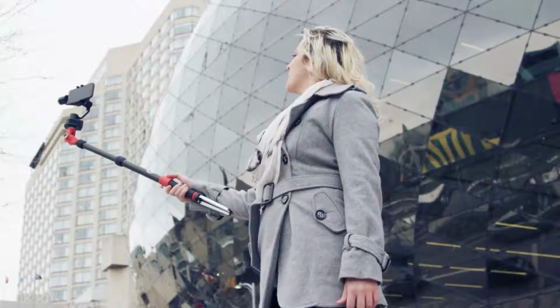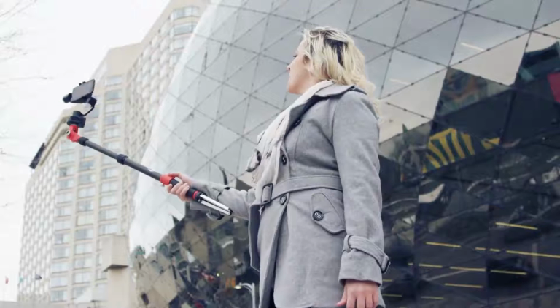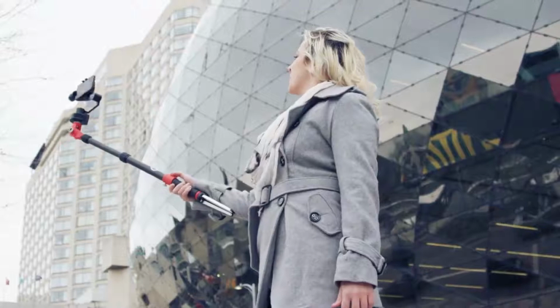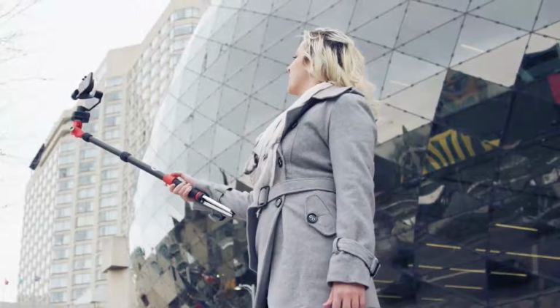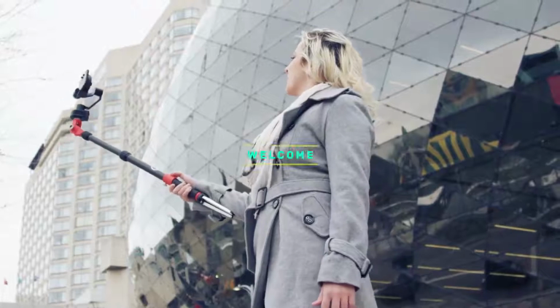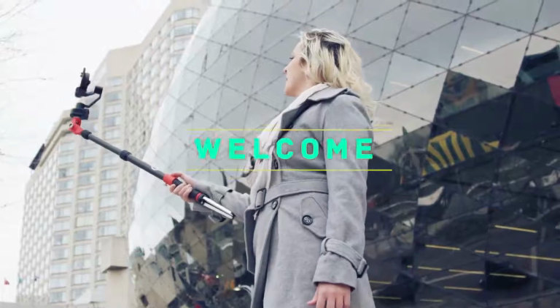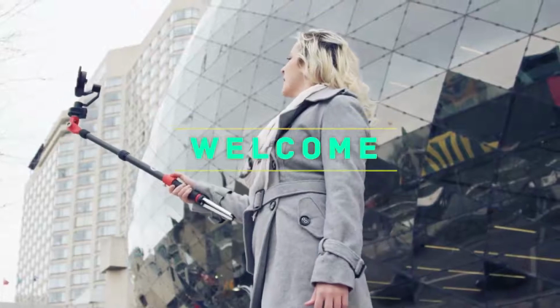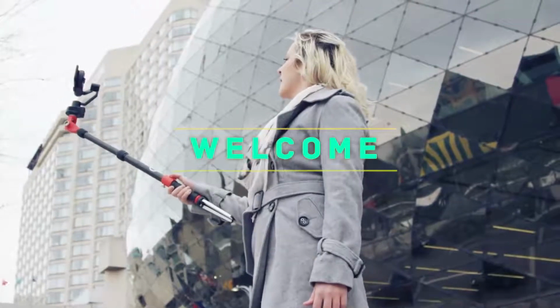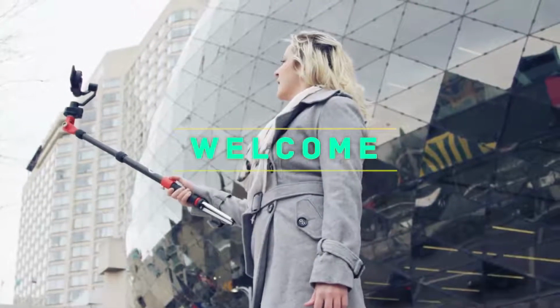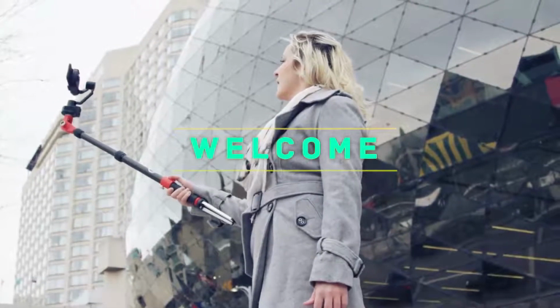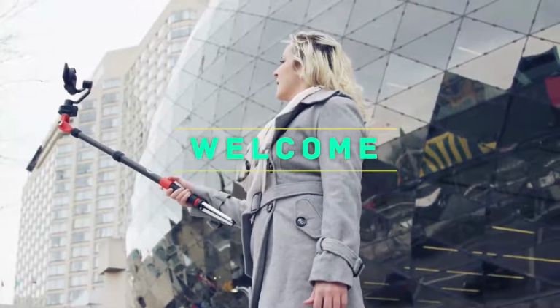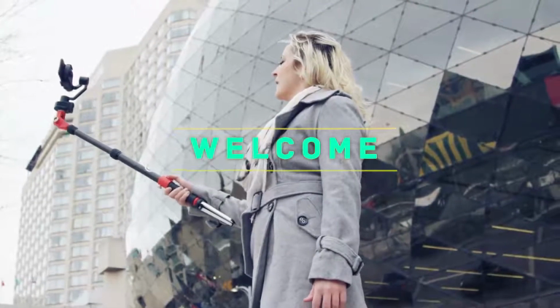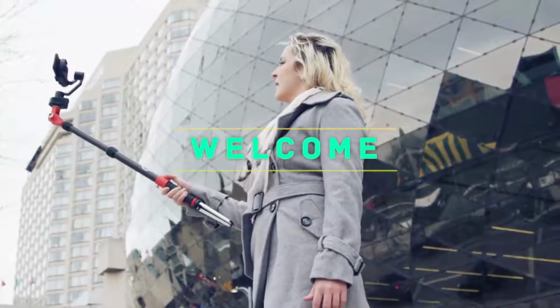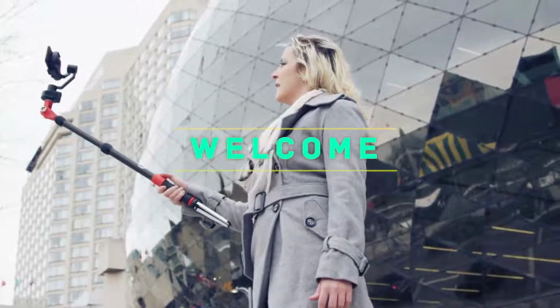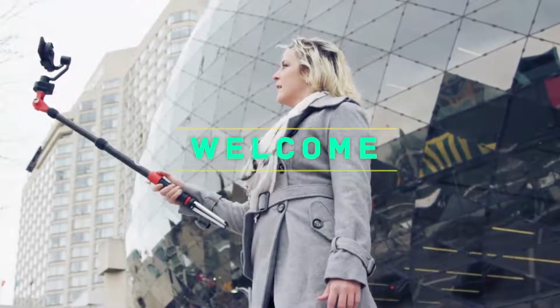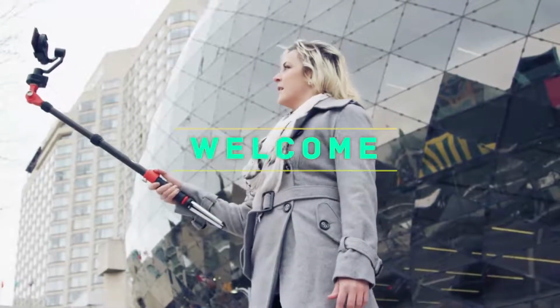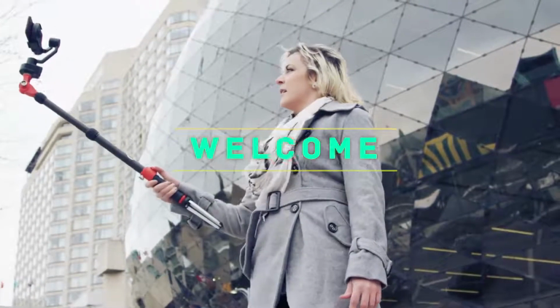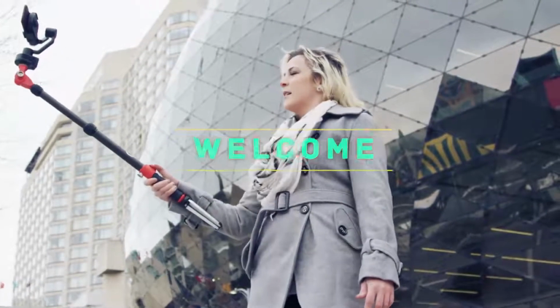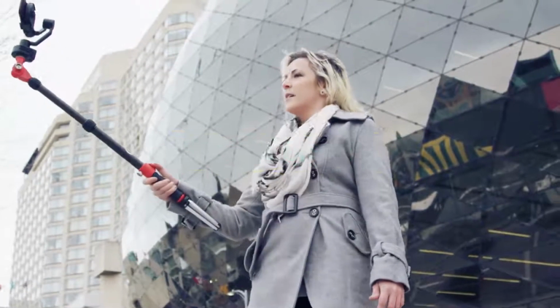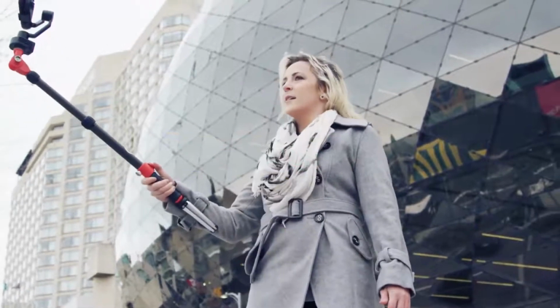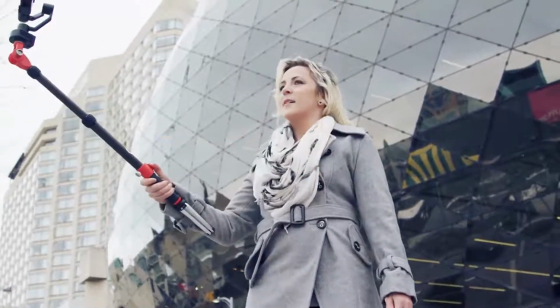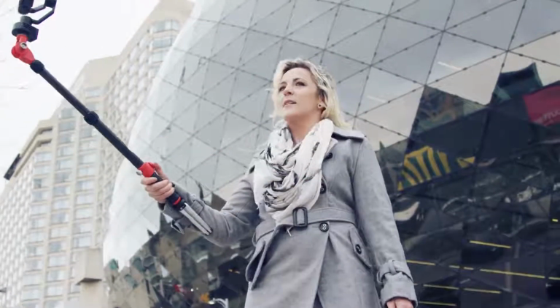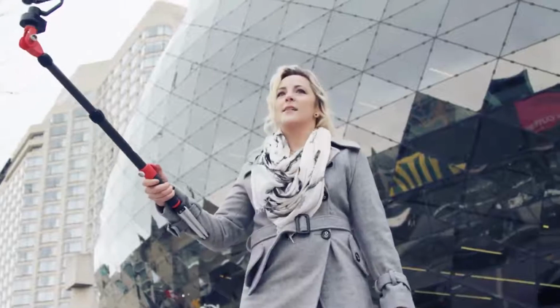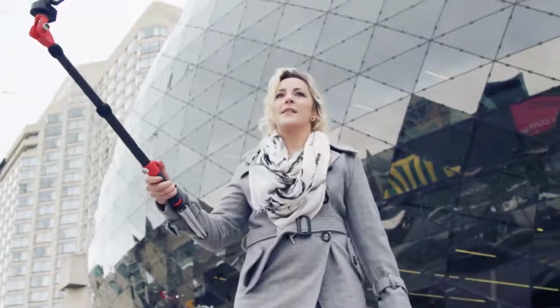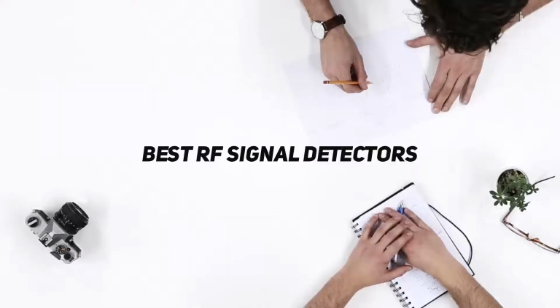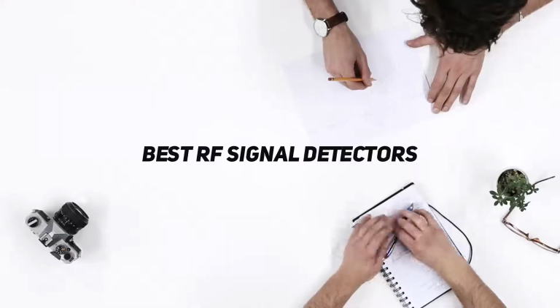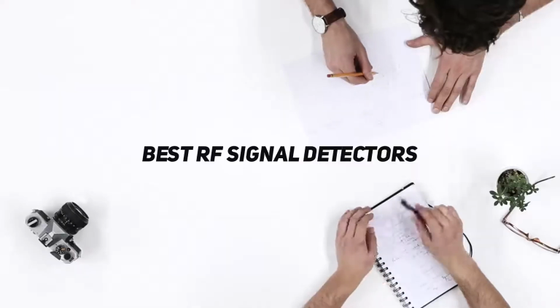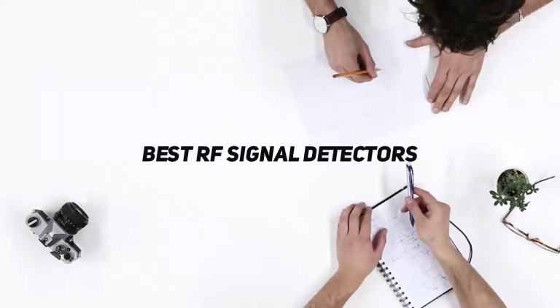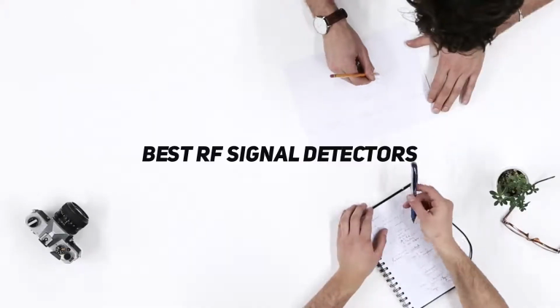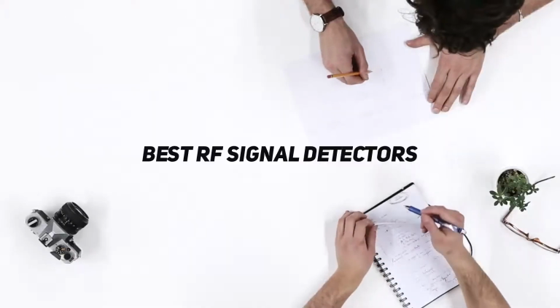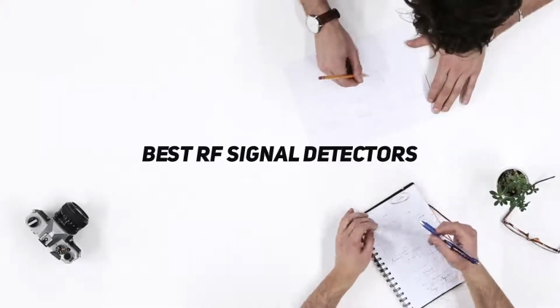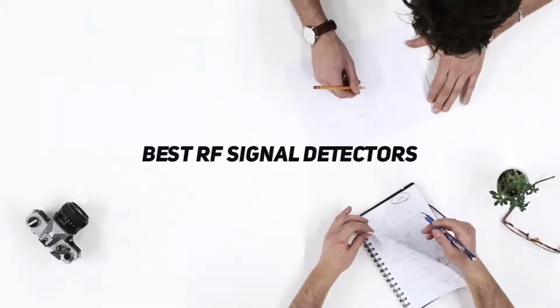Hey, welcome back to my channel. In this video I'm going to talk about the top five best RF signal detectors.